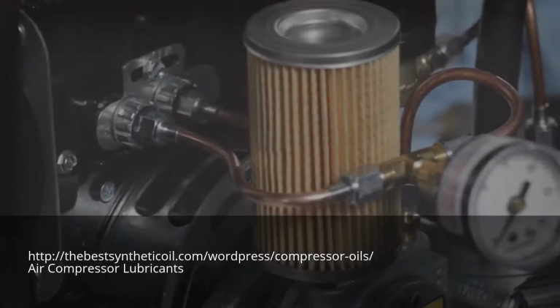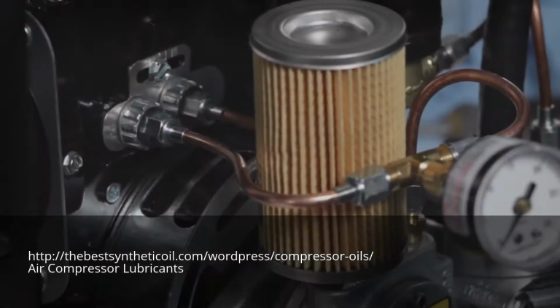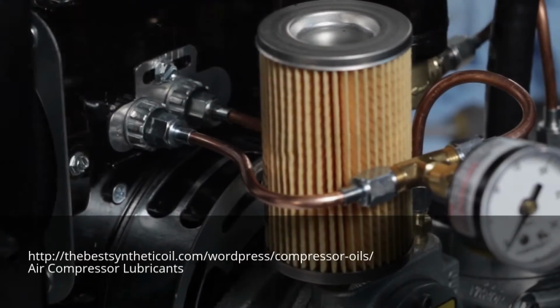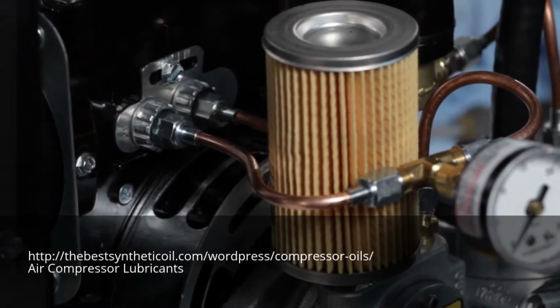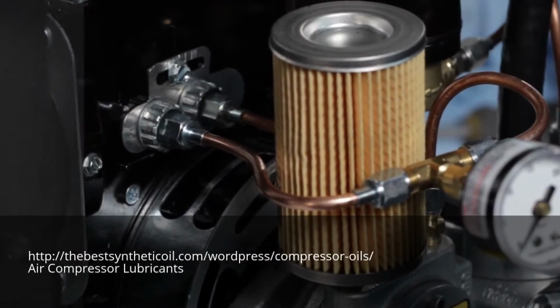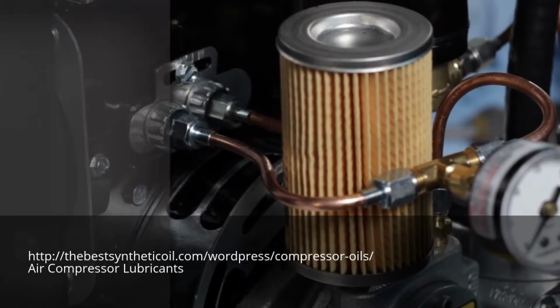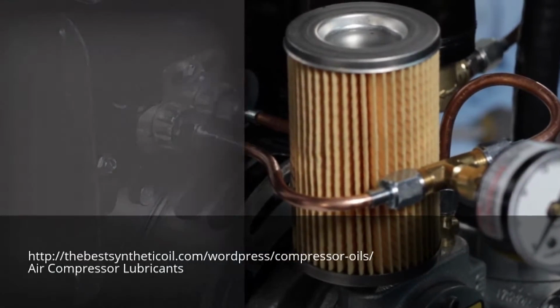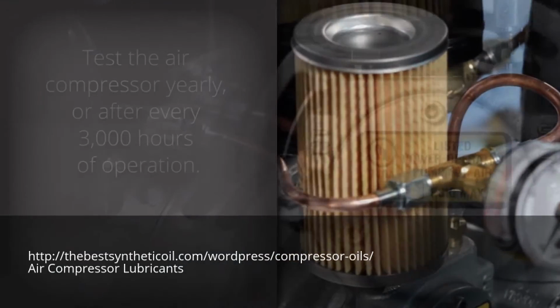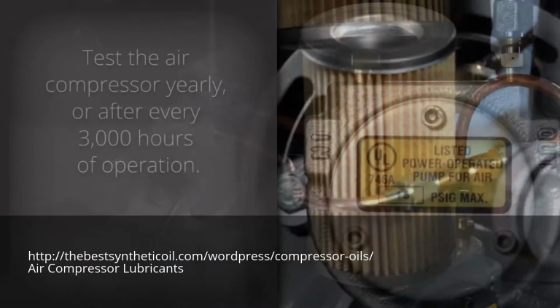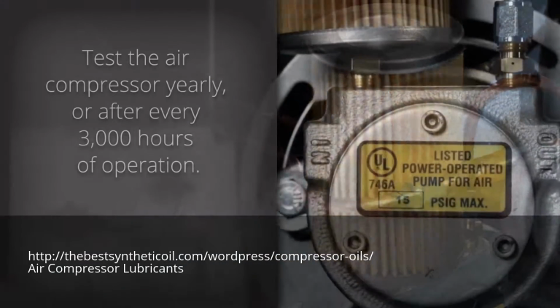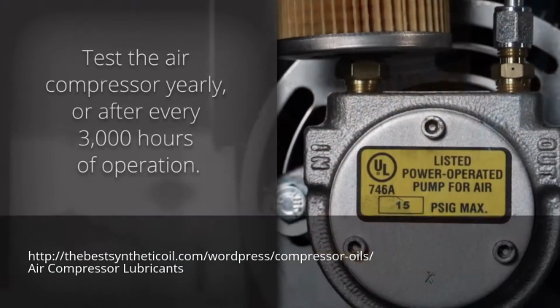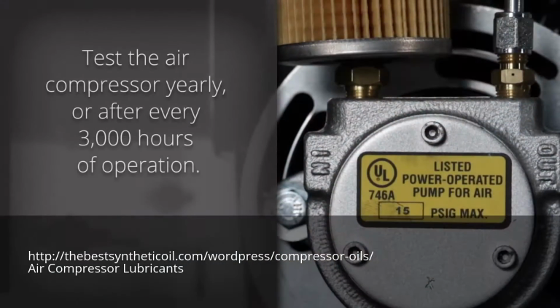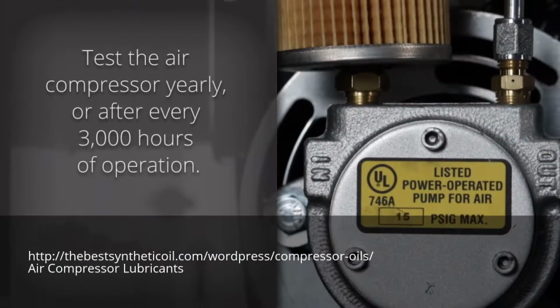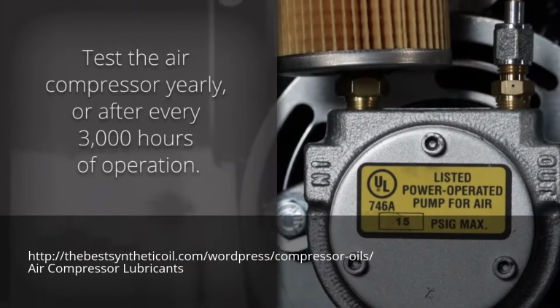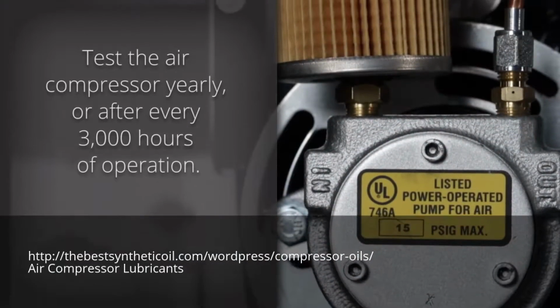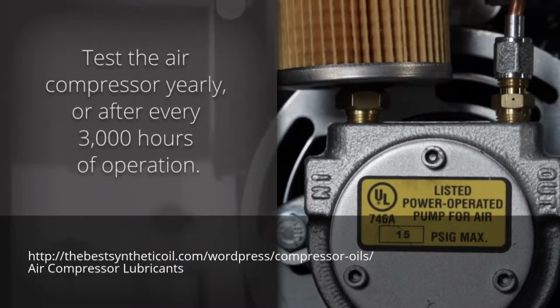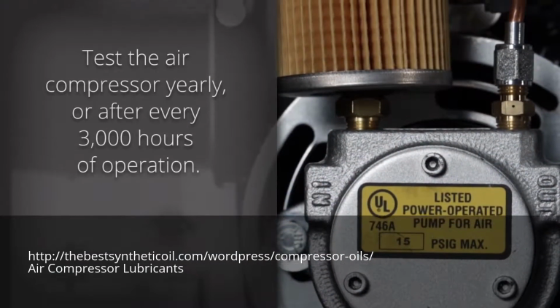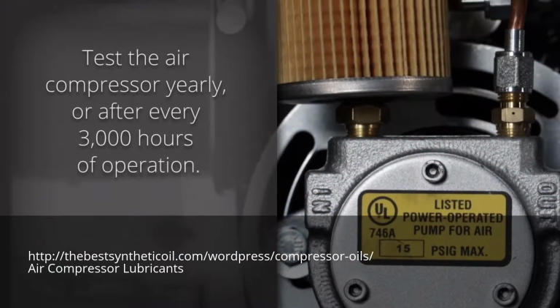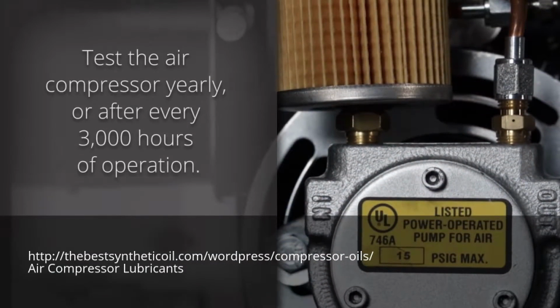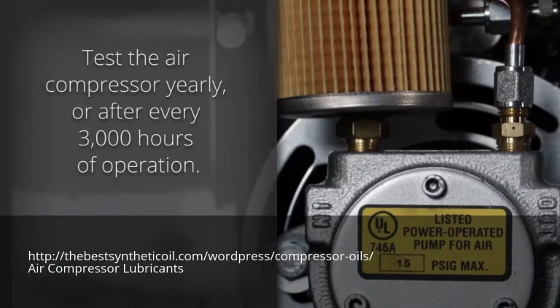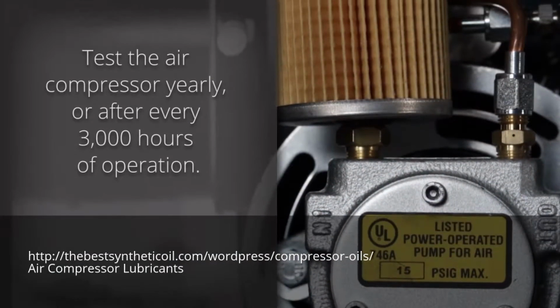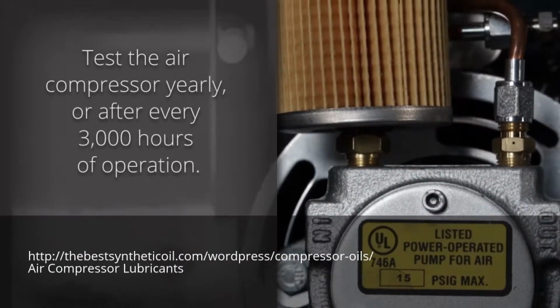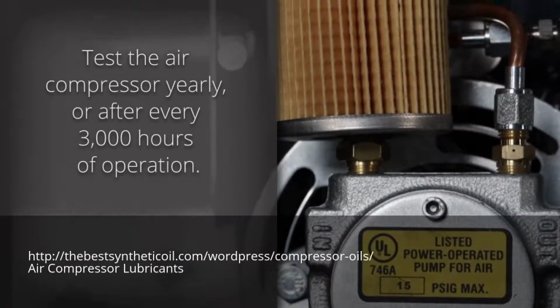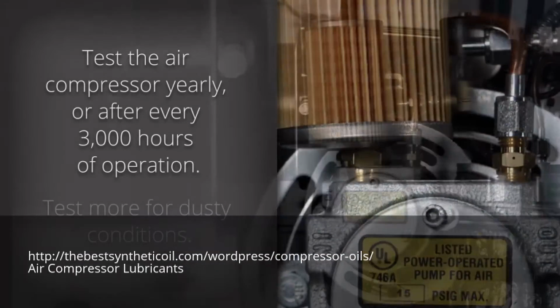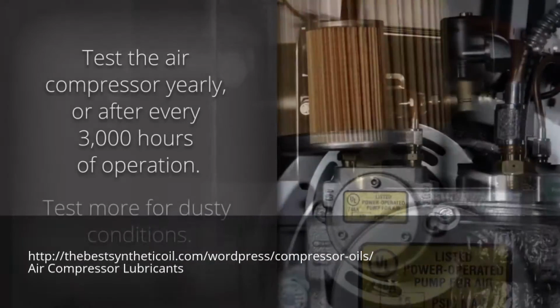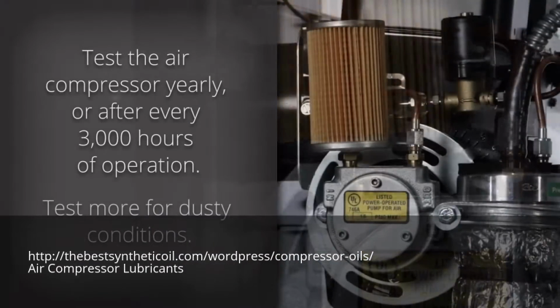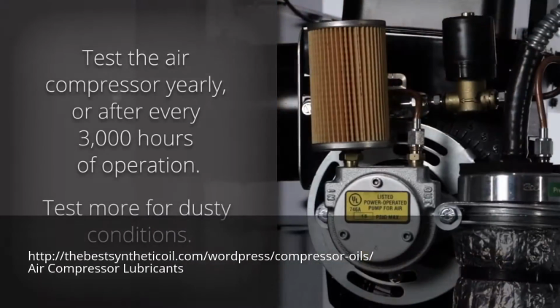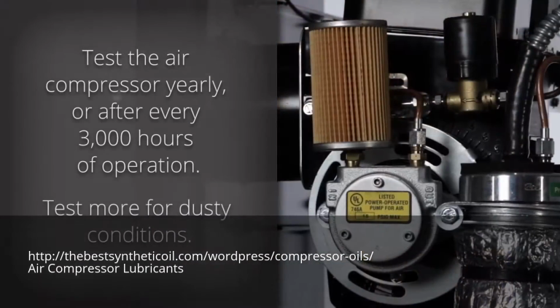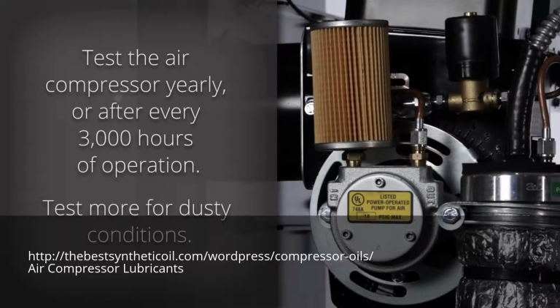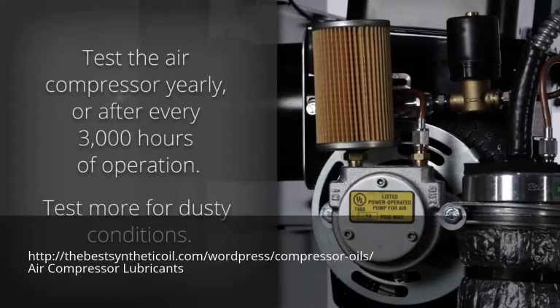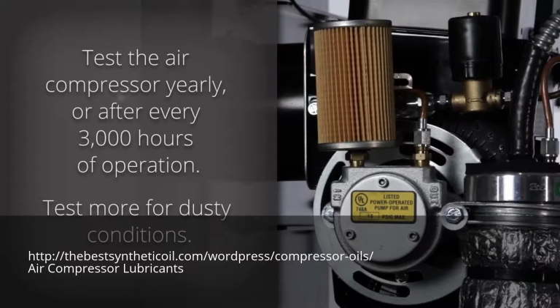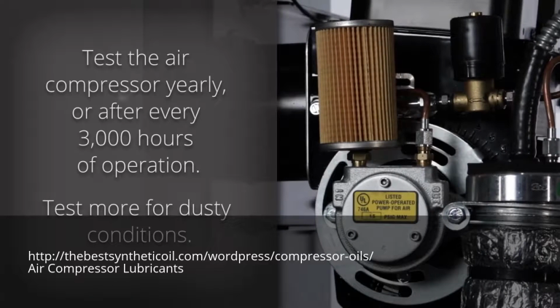Test the air compressor yearly or after every 3,000 hours of furnace operation. Test more frequently in dusty conditions.